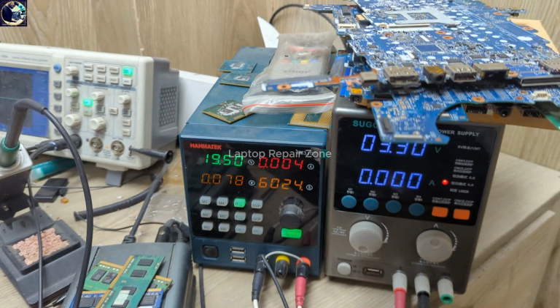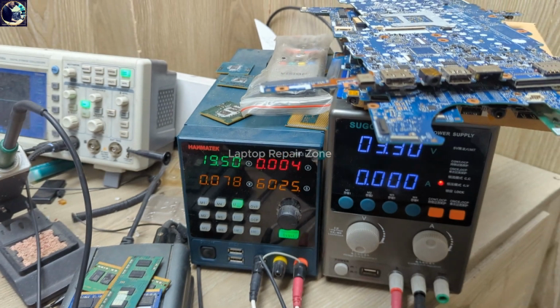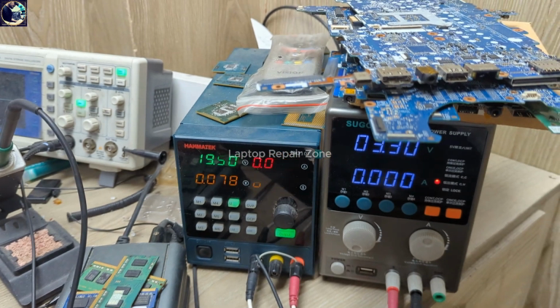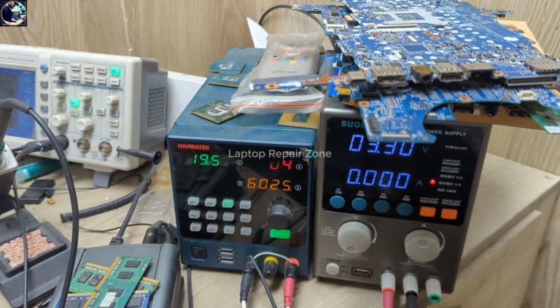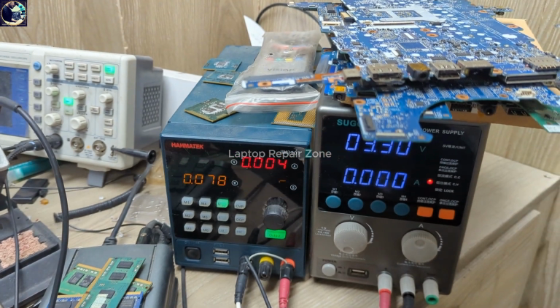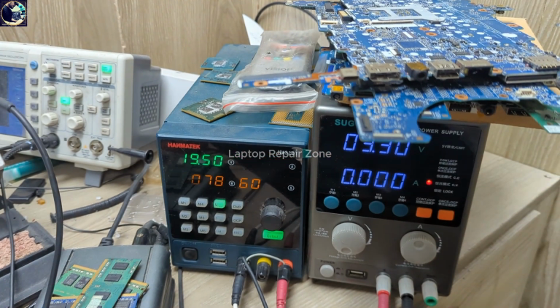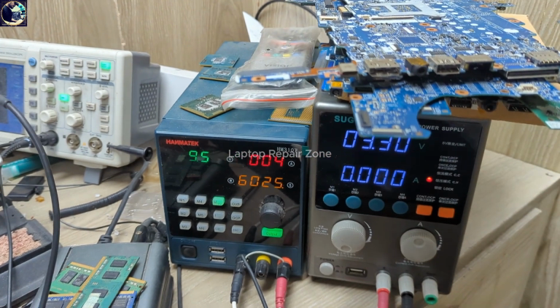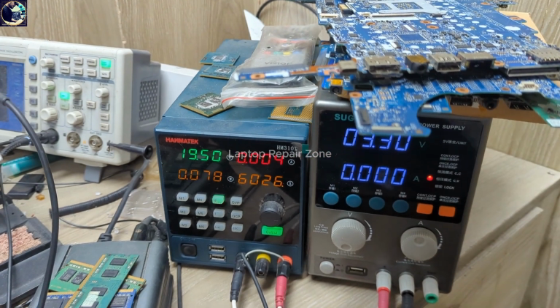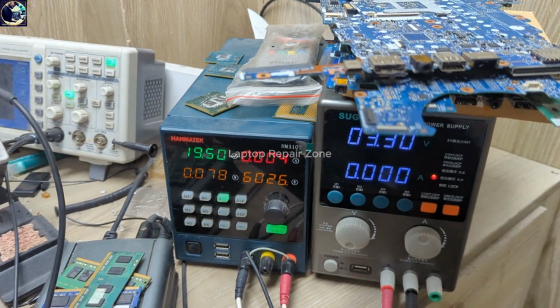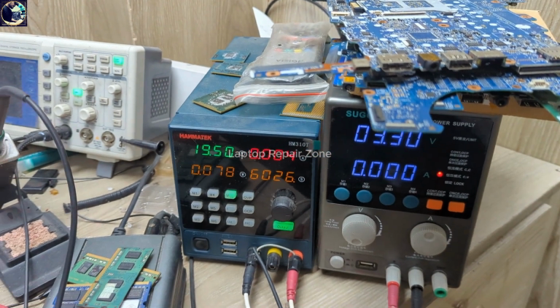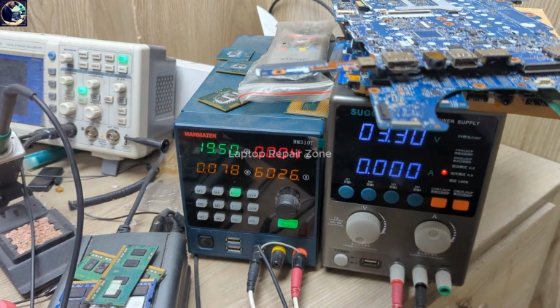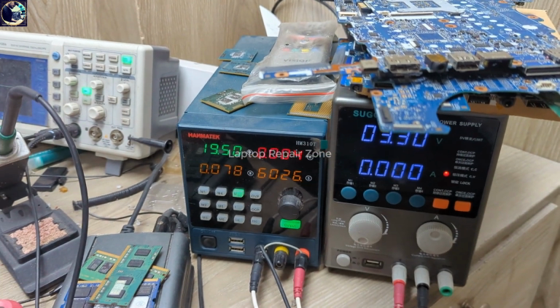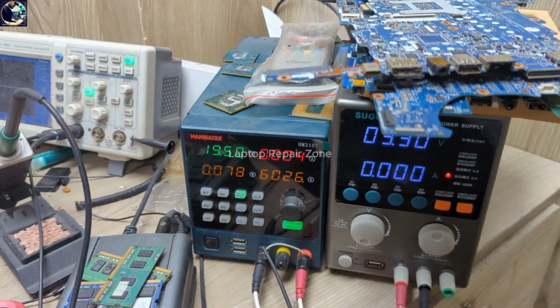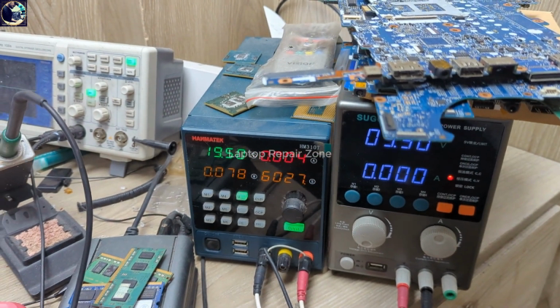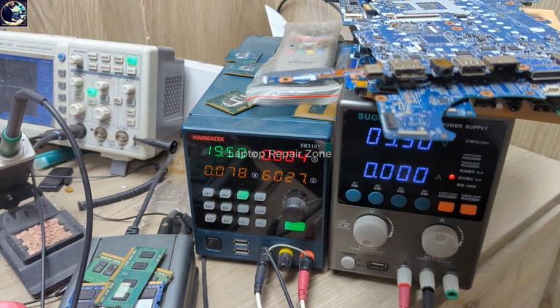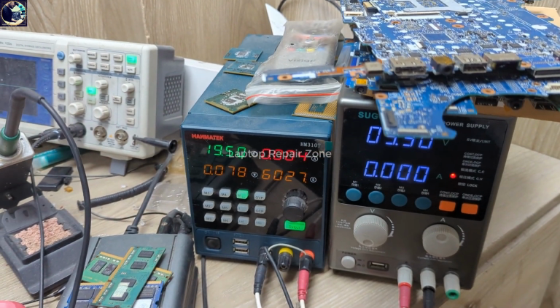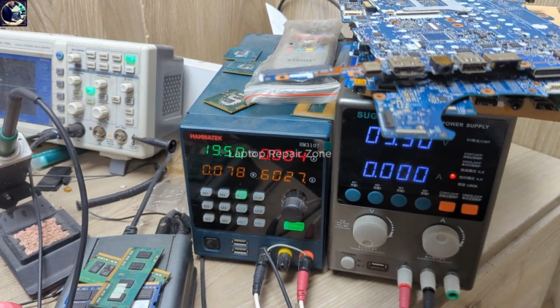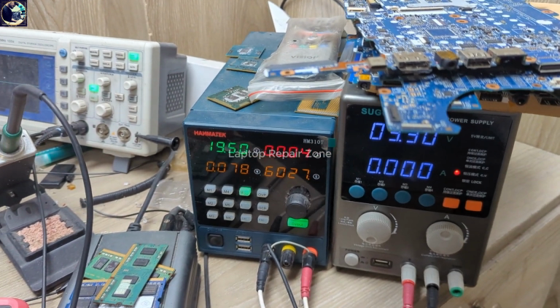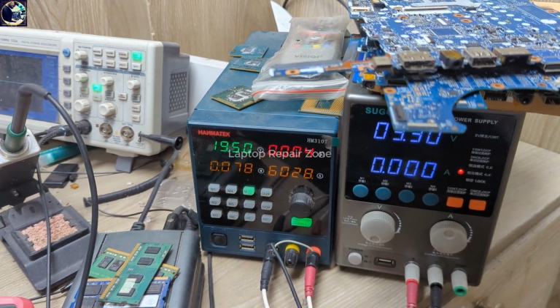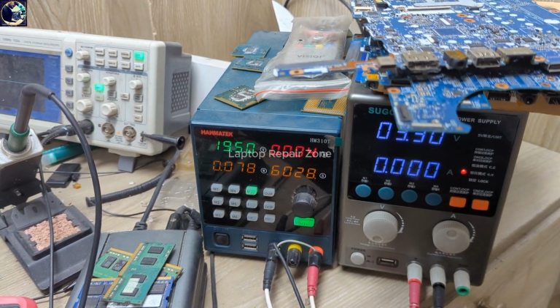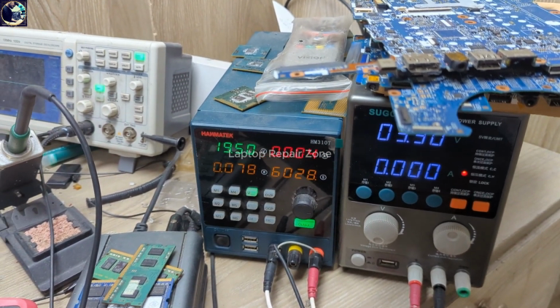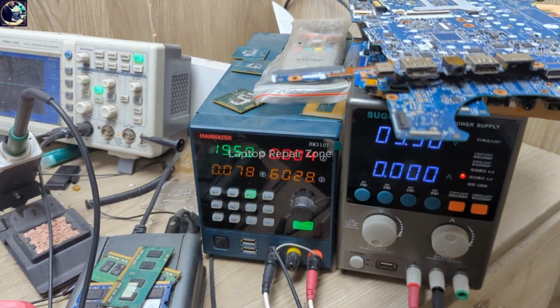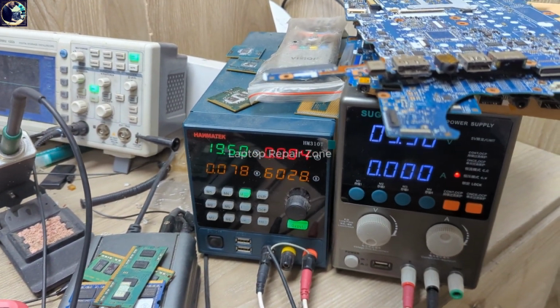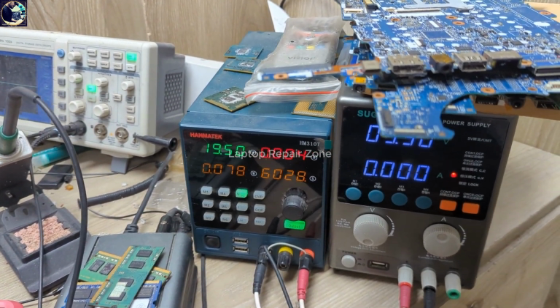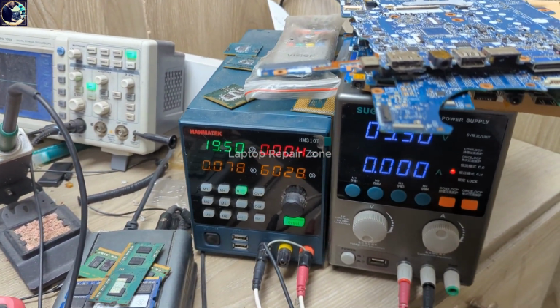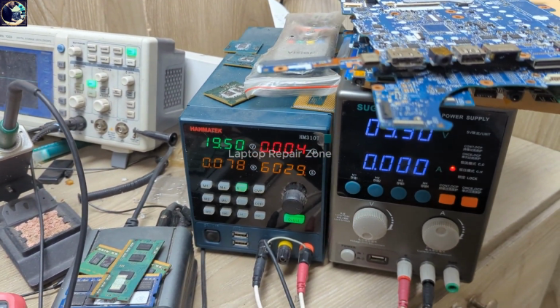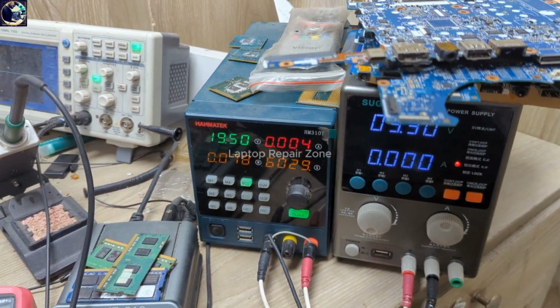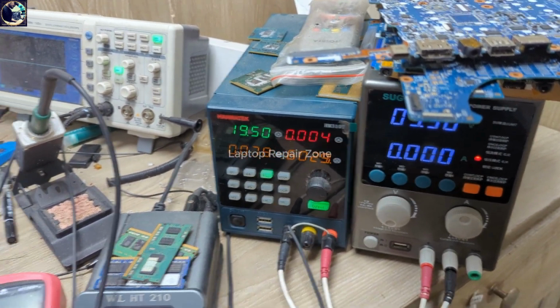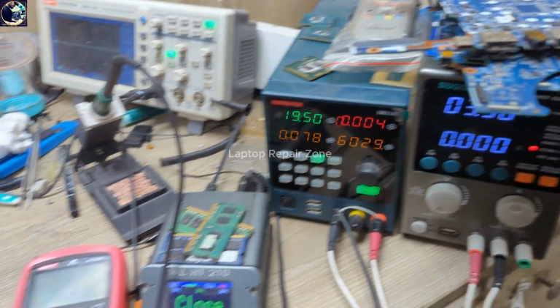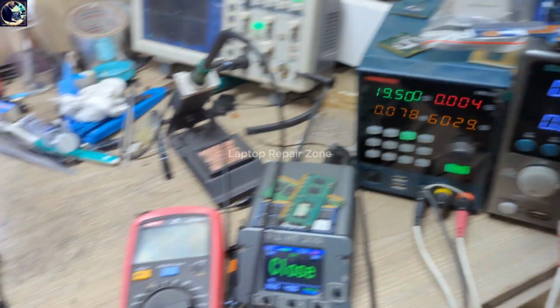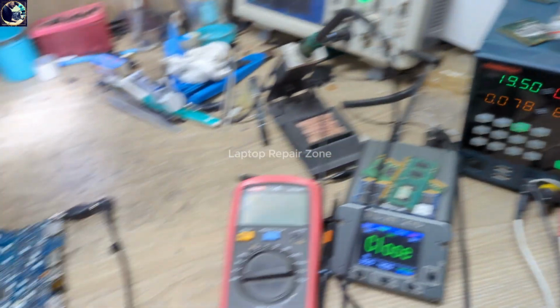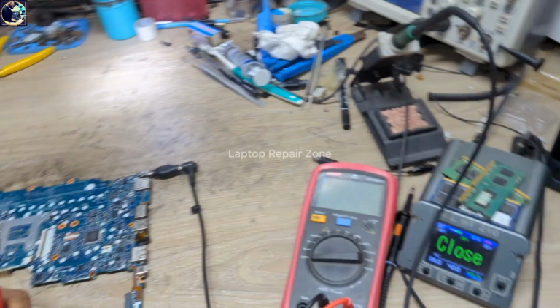It's not turning on, and look at my power supply — it's only taking 0.004 amps.